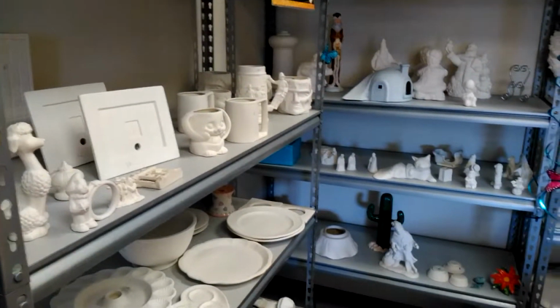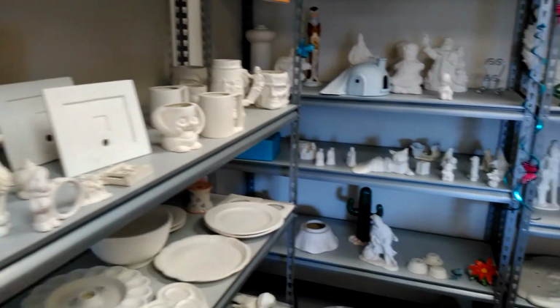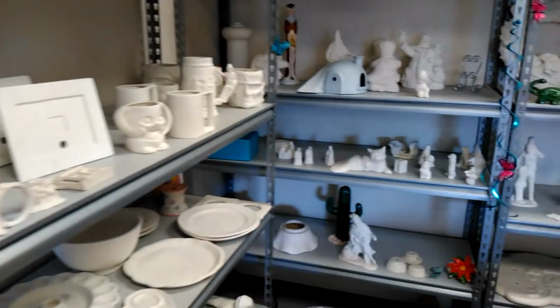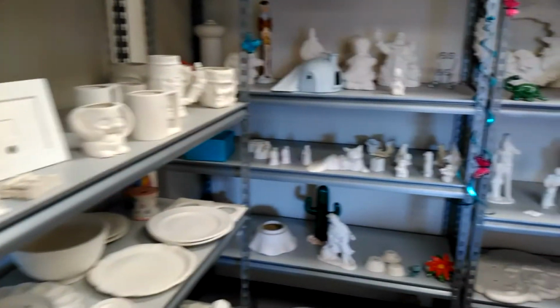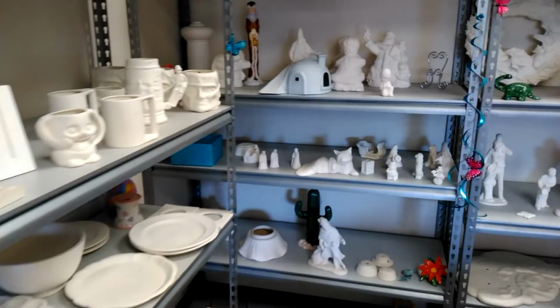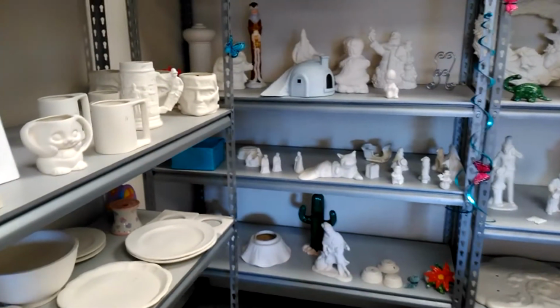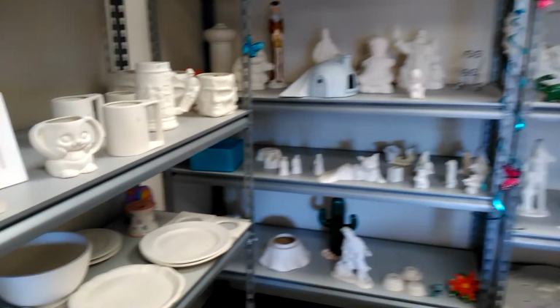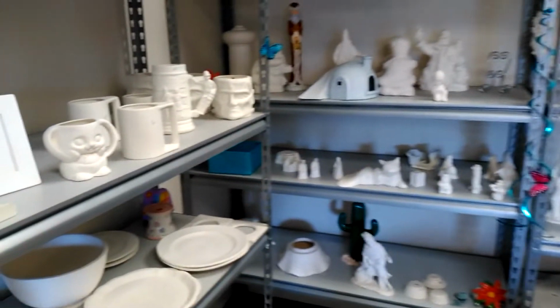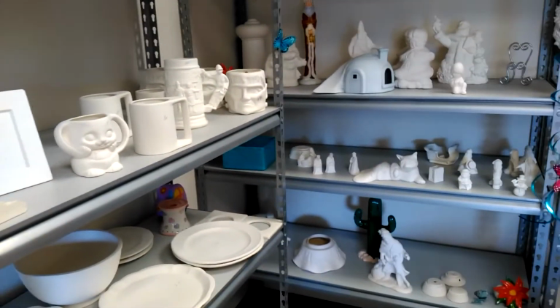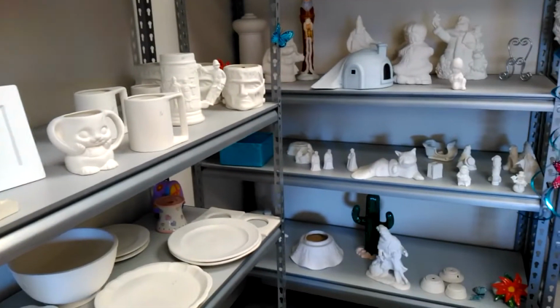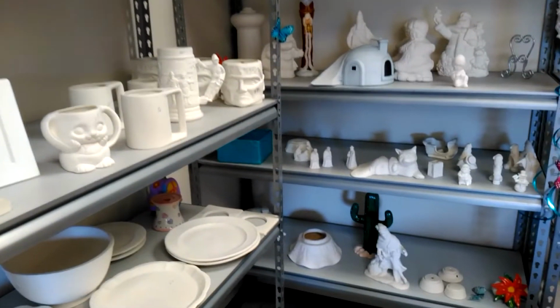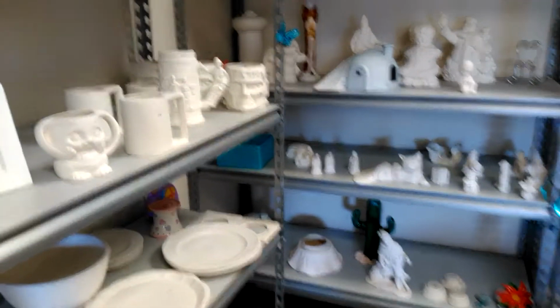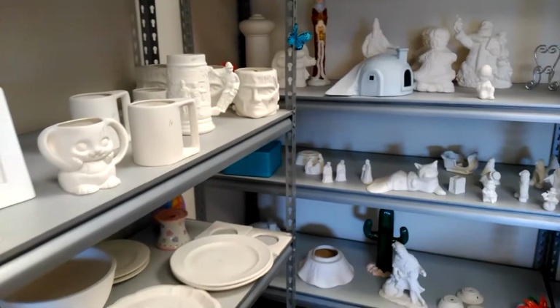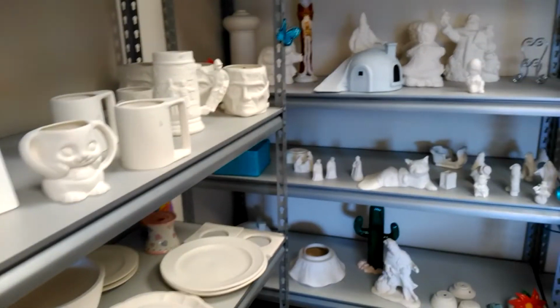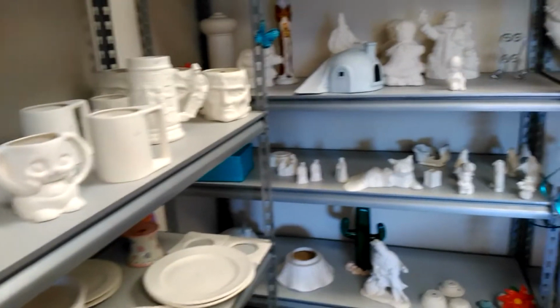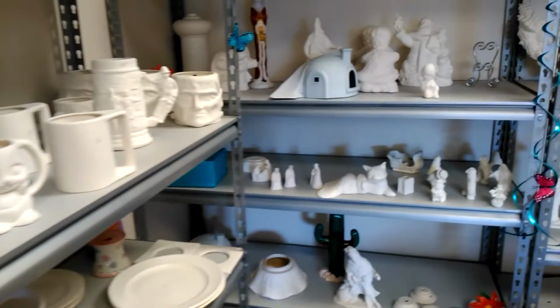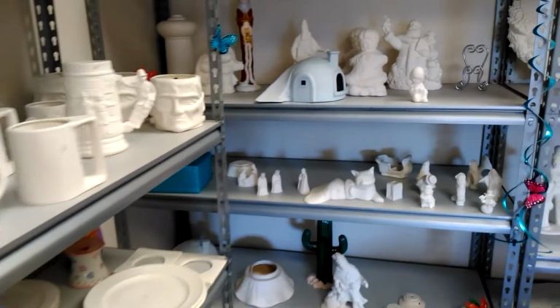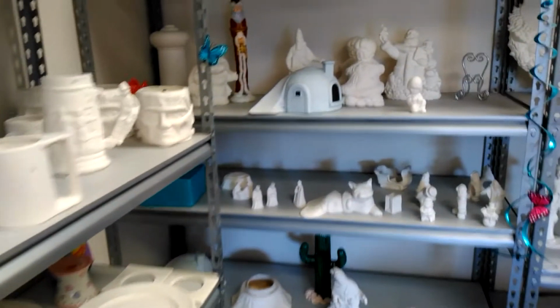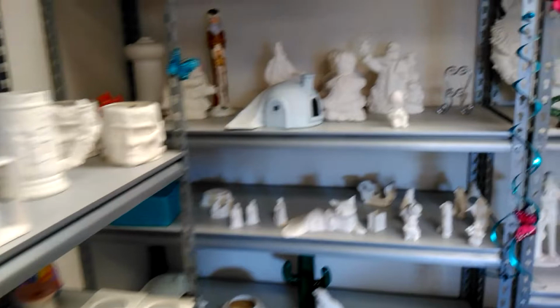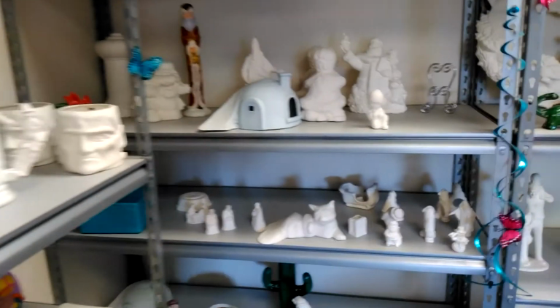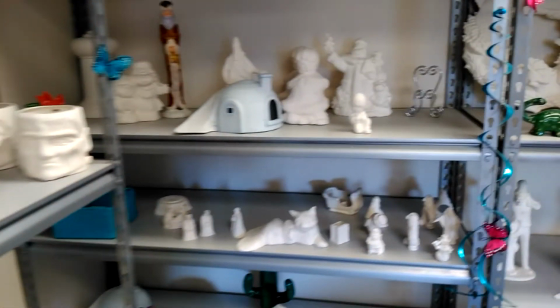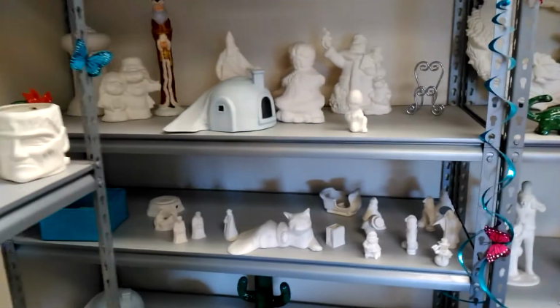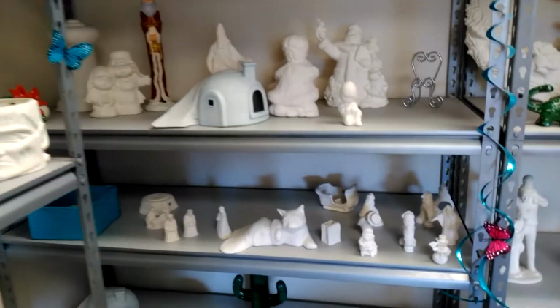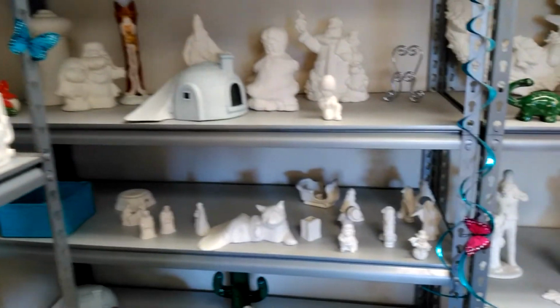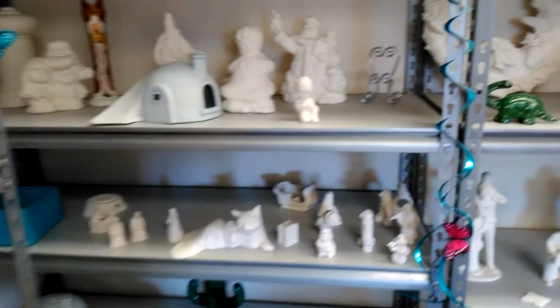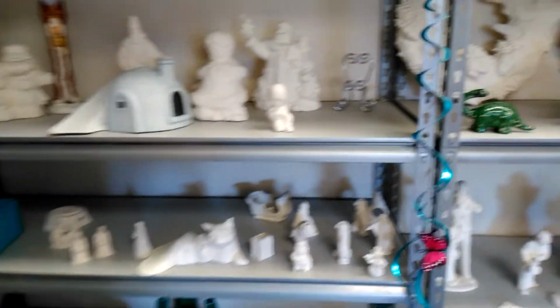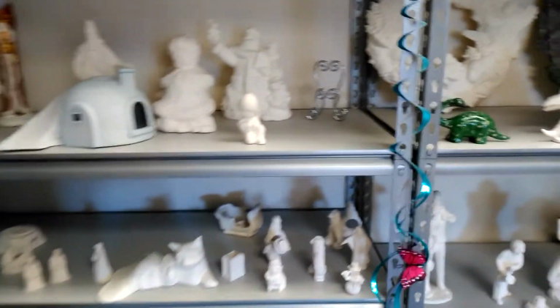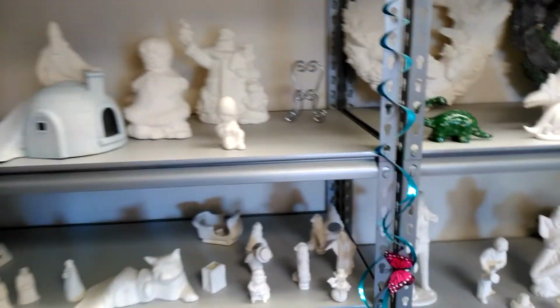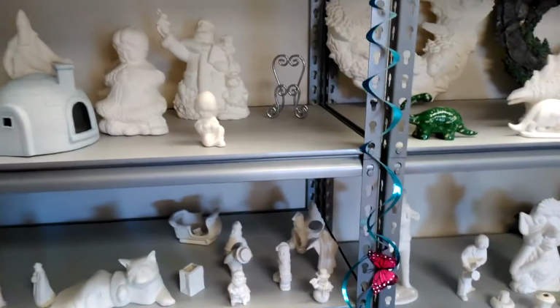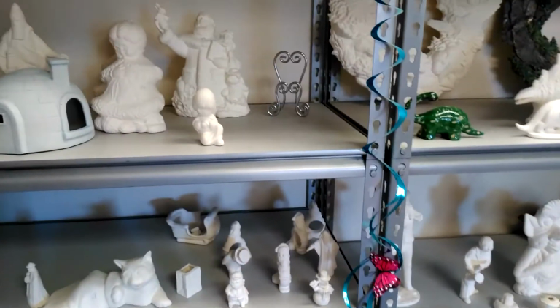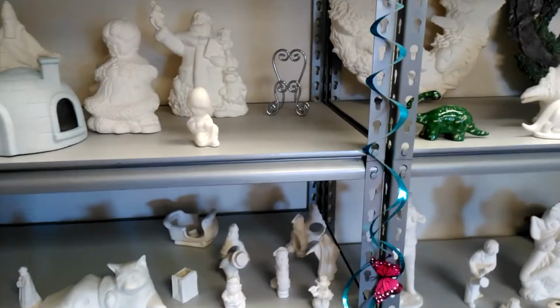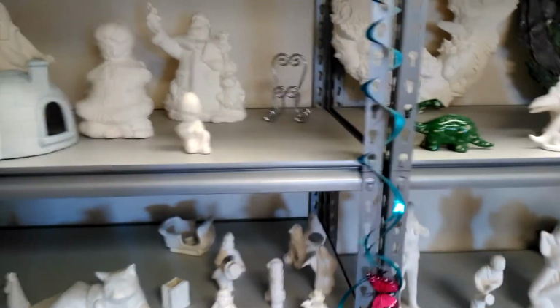How are you doing, guys? Today we are going to be choosing 3 or 4 ceramic pieces and we are going to be painting them.